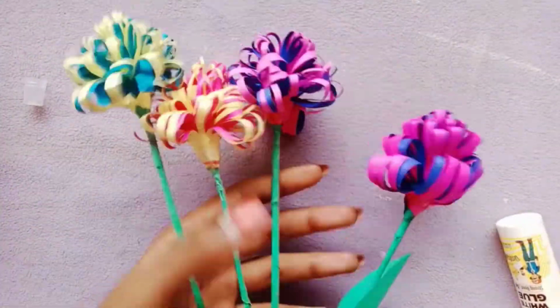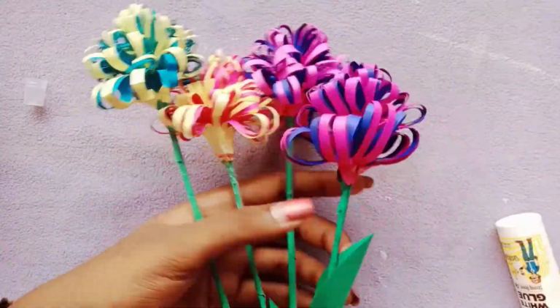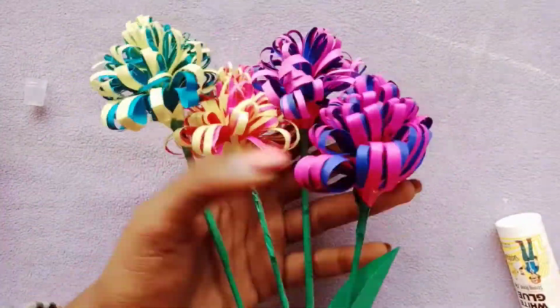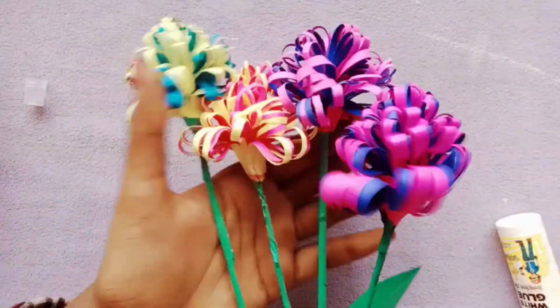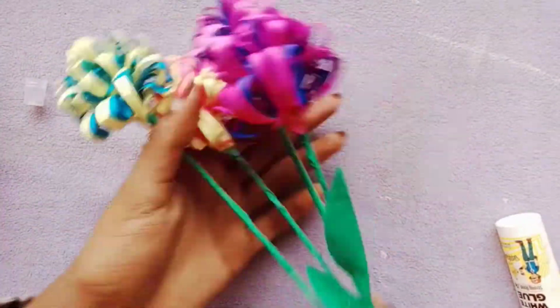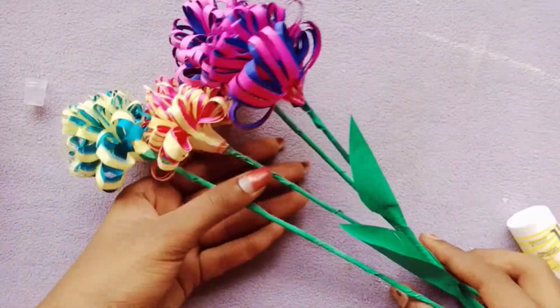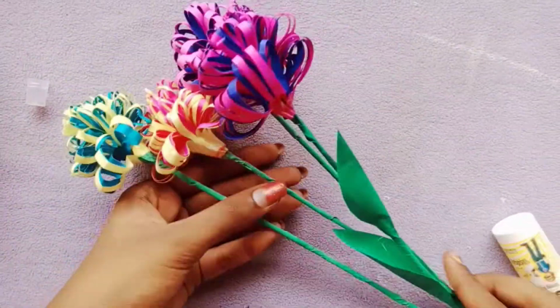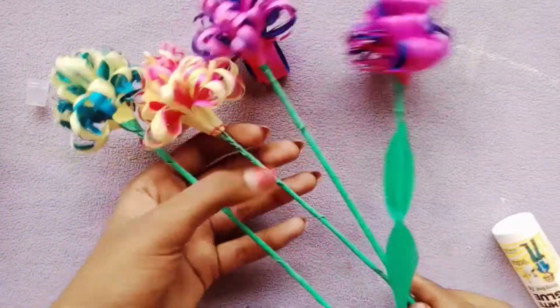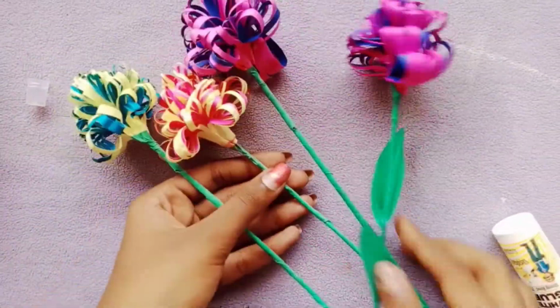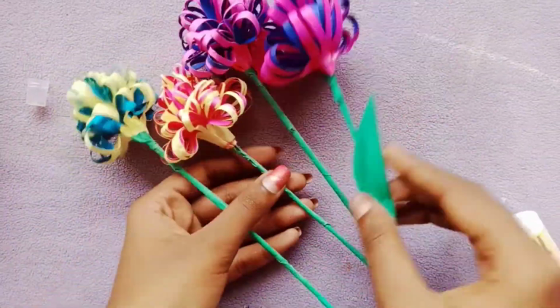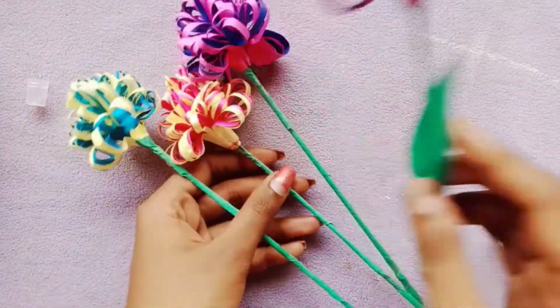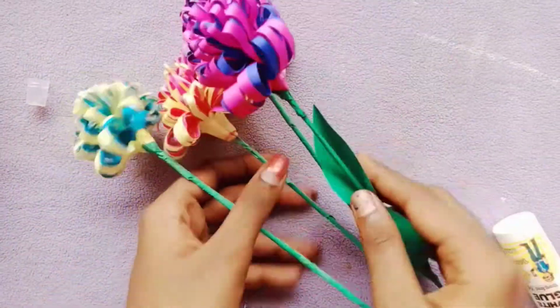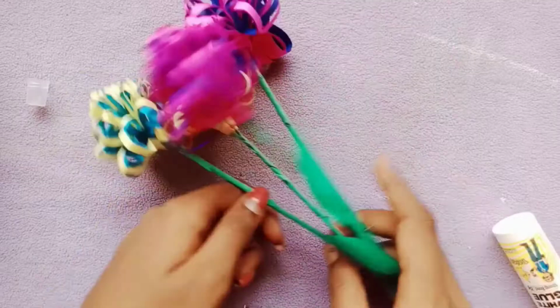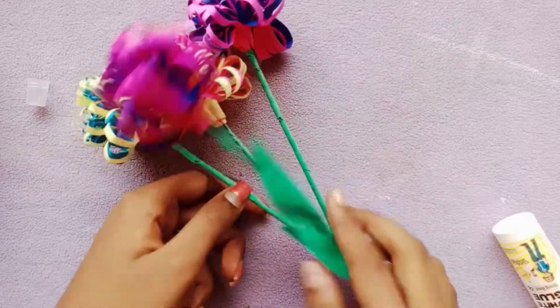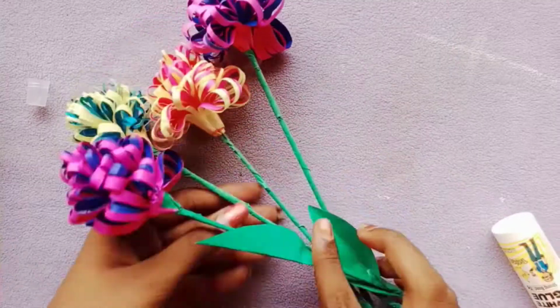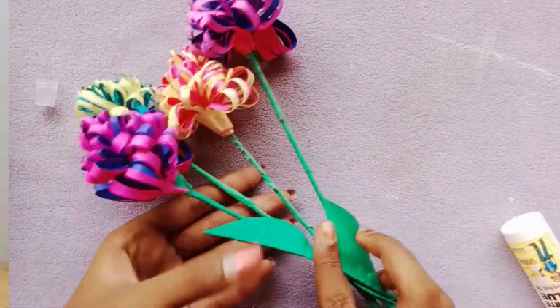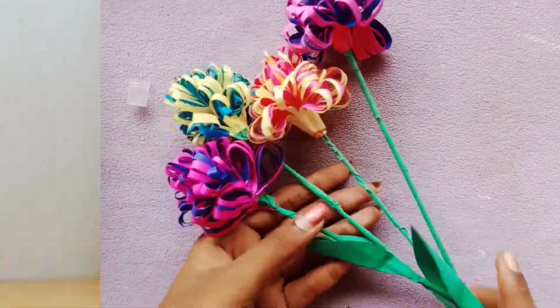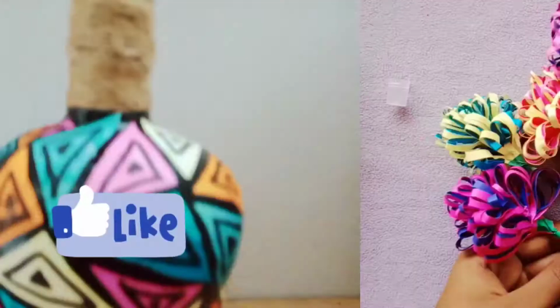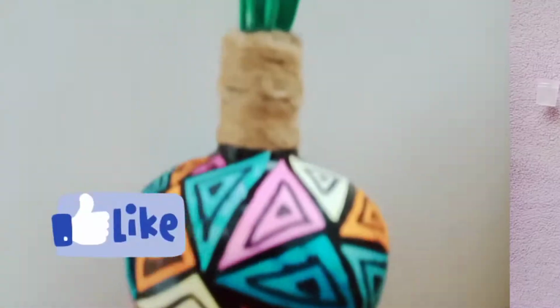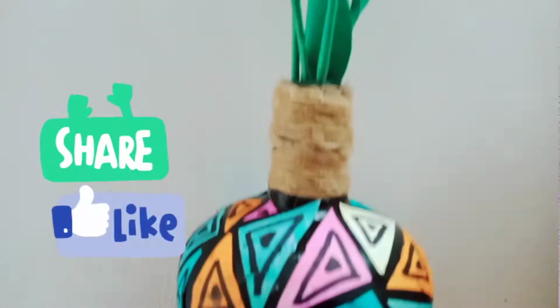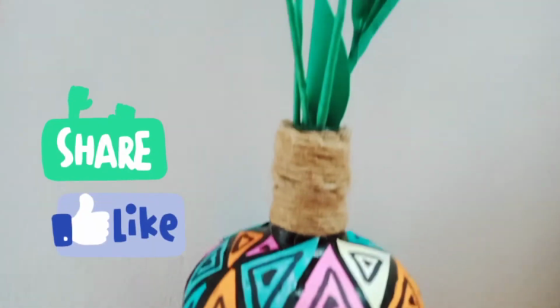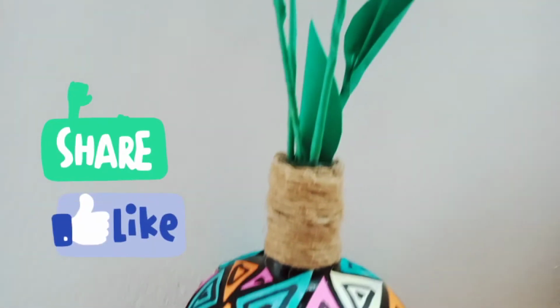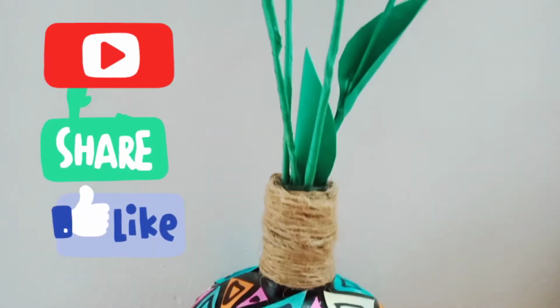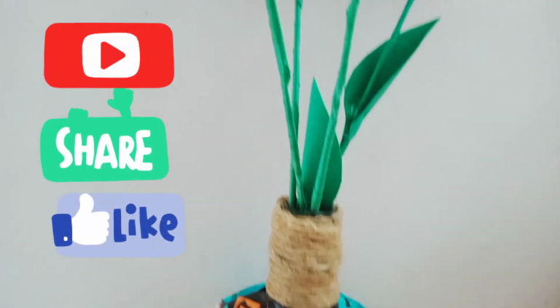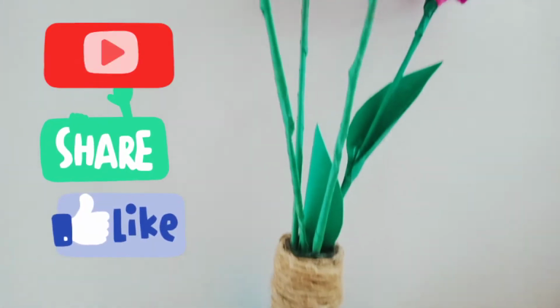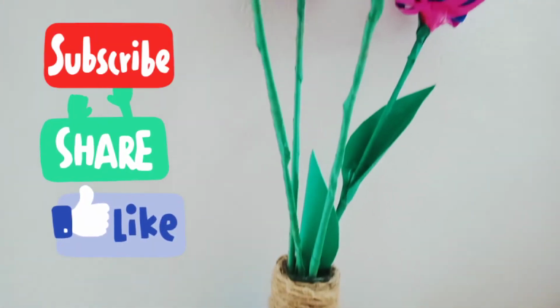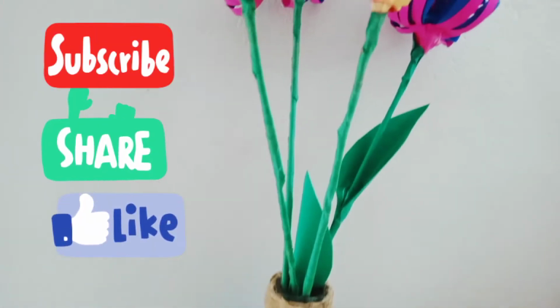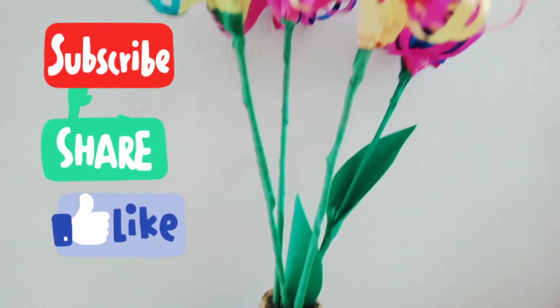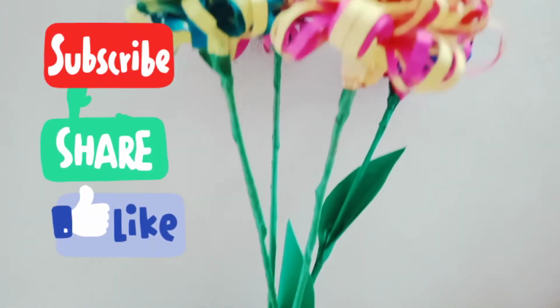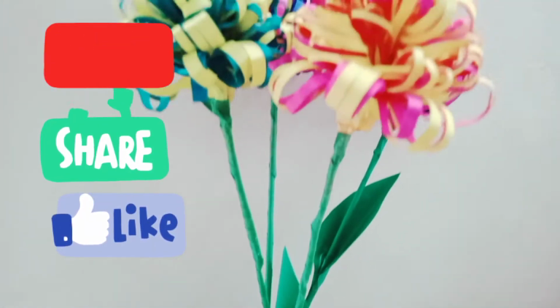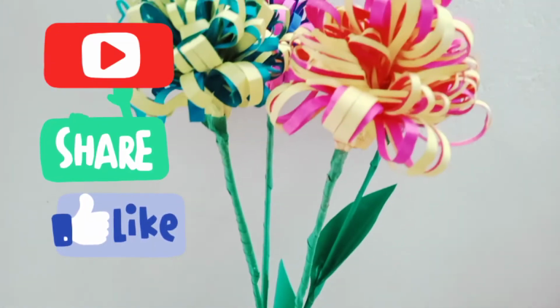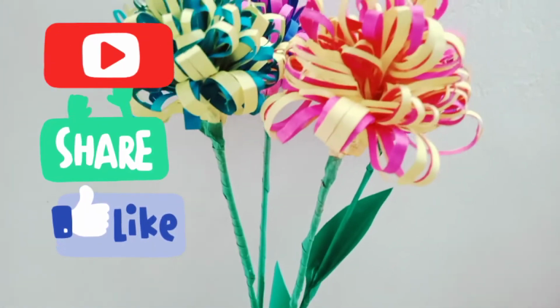Now we're going to wrap up this video. If you like, share, subscribe and please support us.